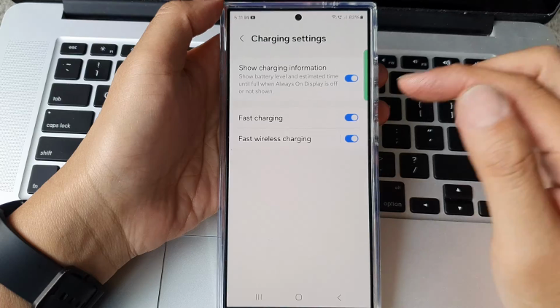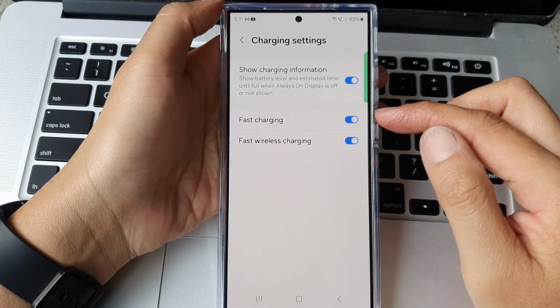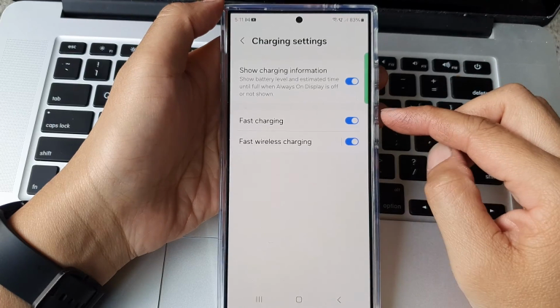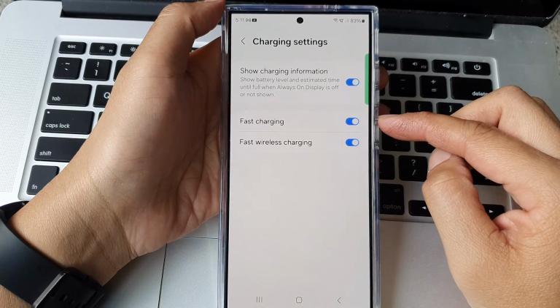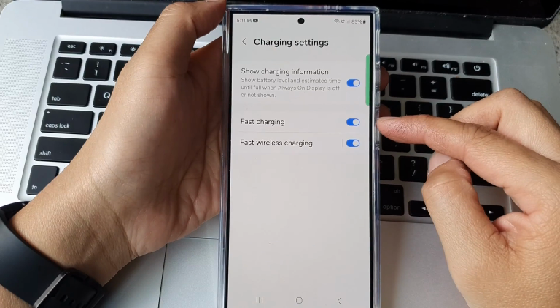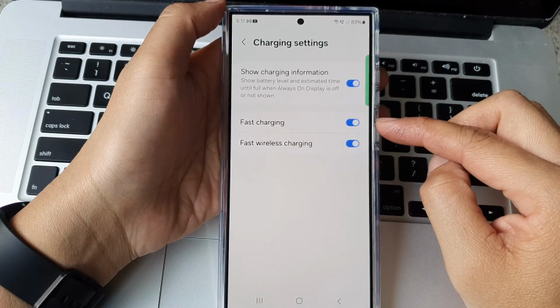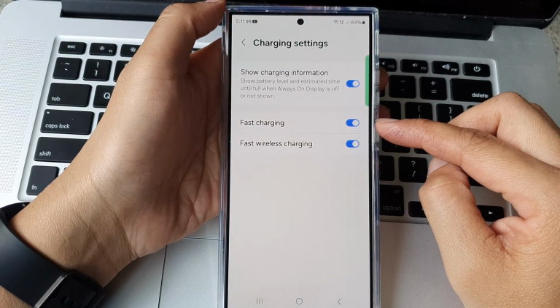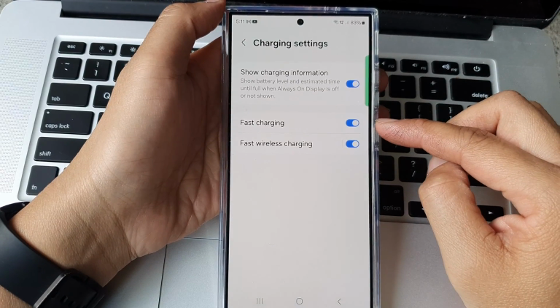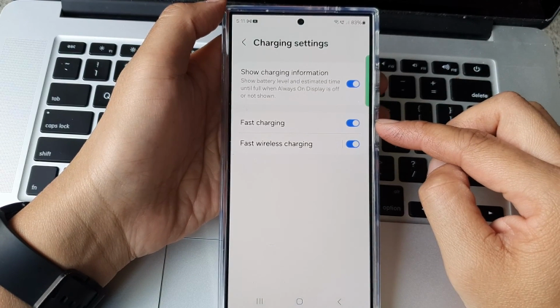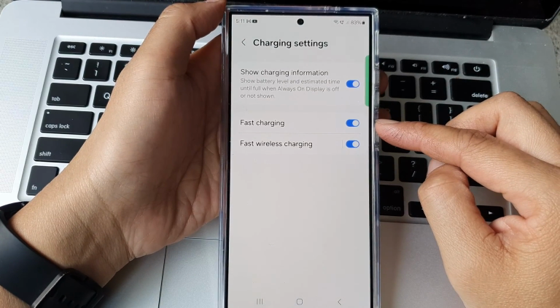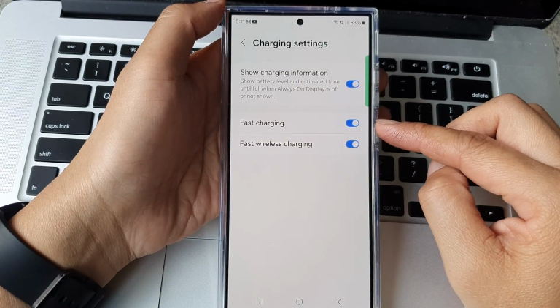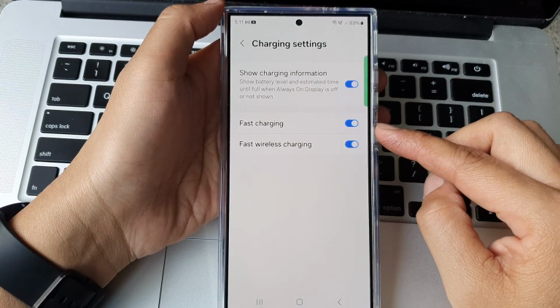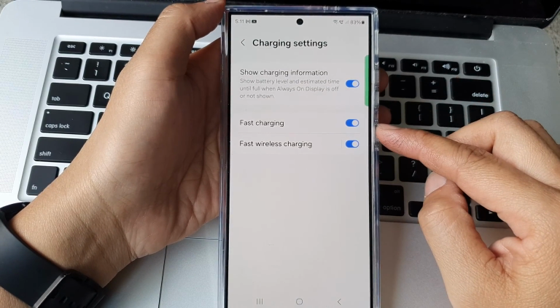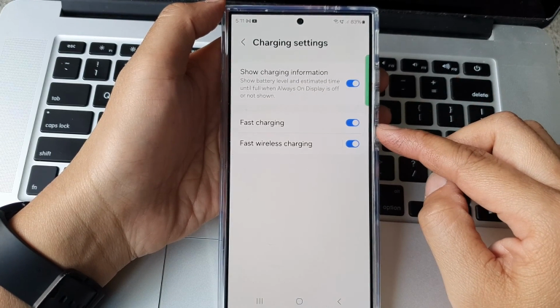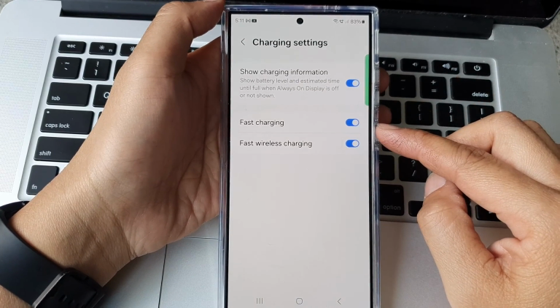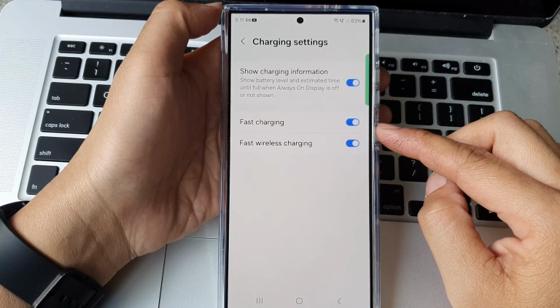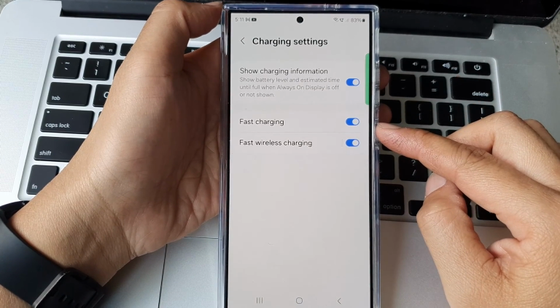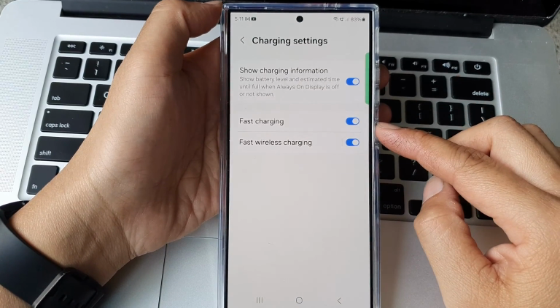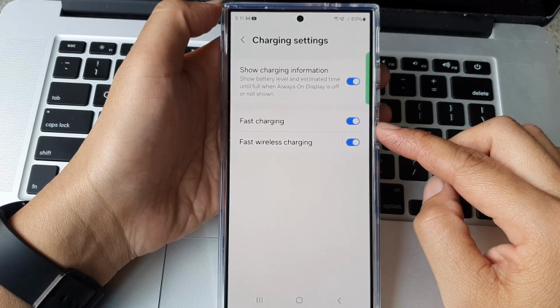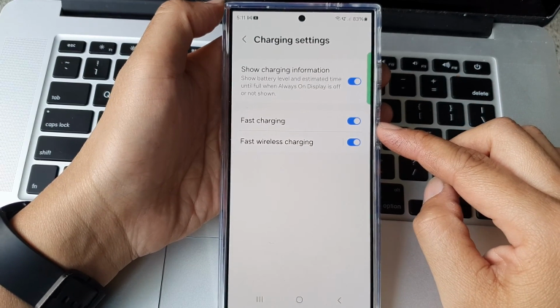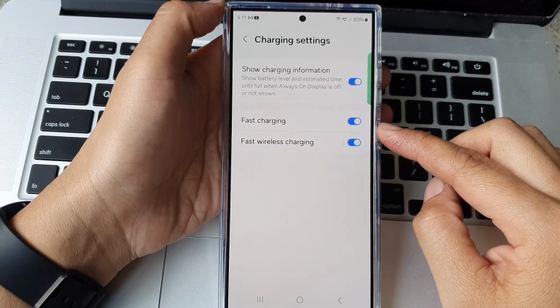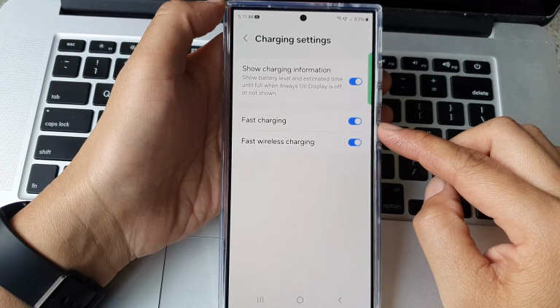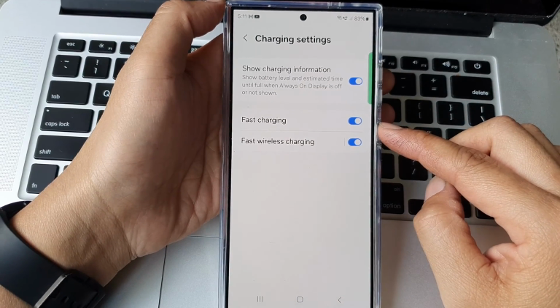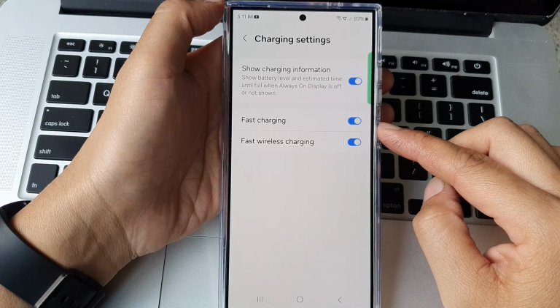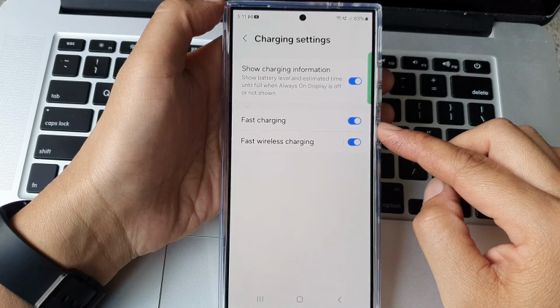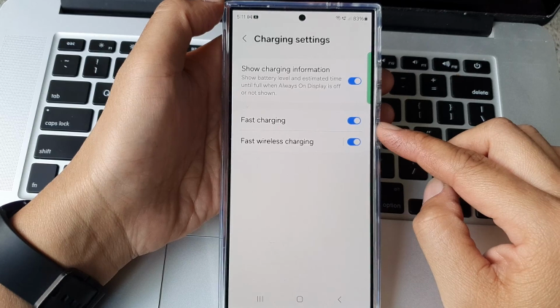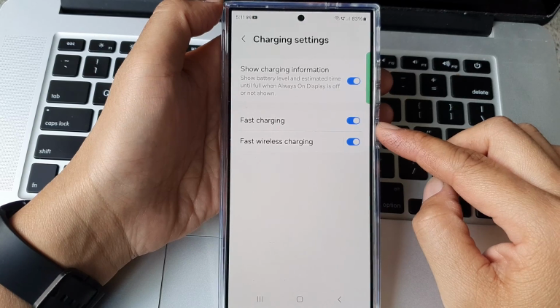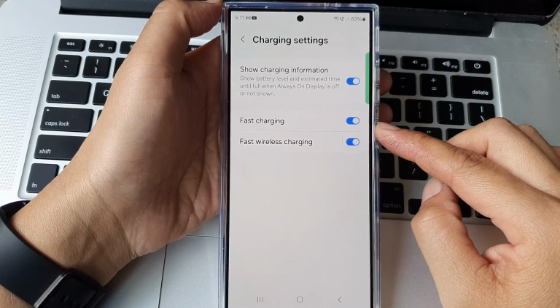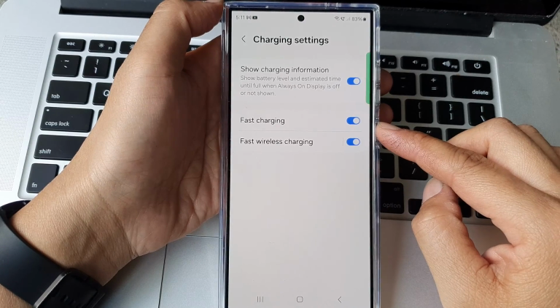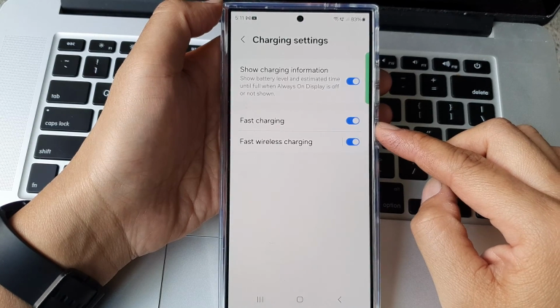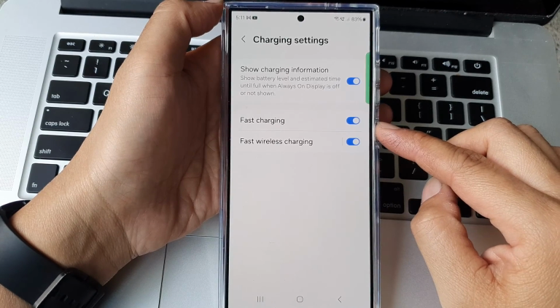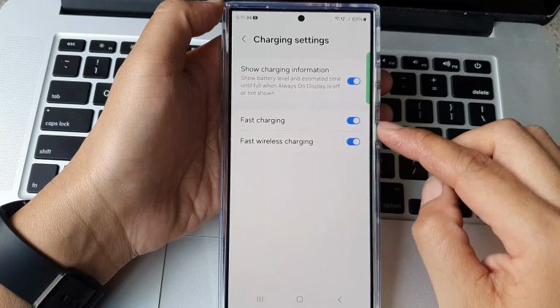How to enable or disable fast charging on the Samsung Galaxy S24 series.